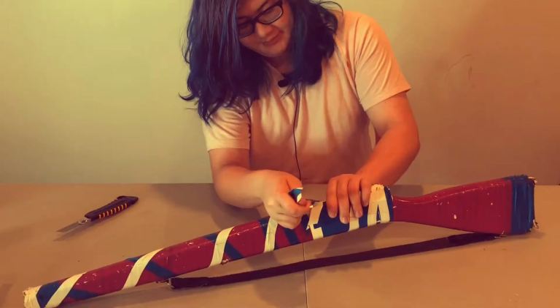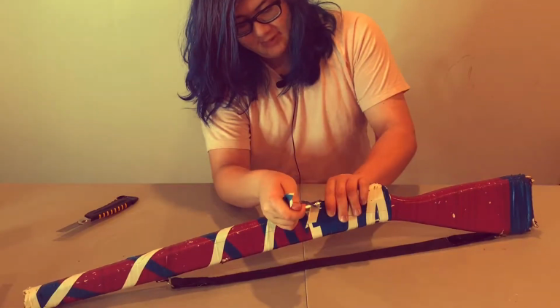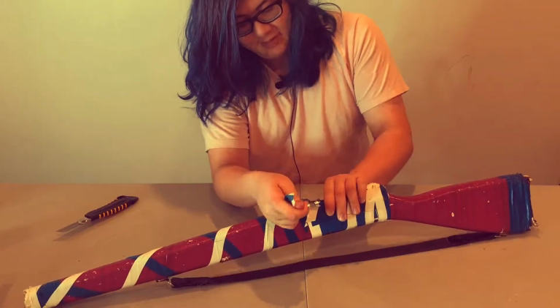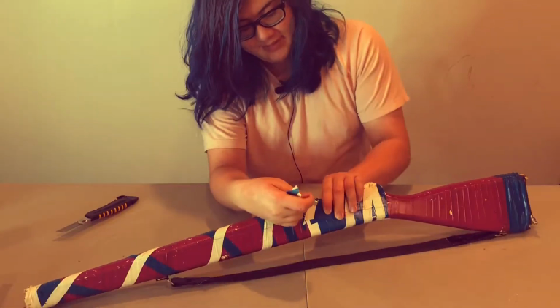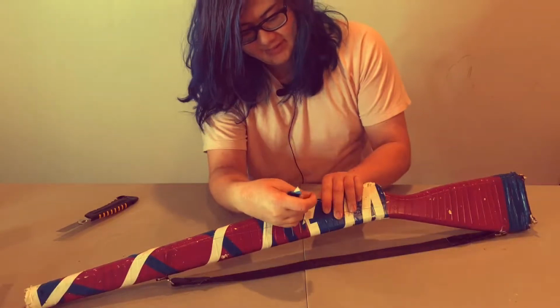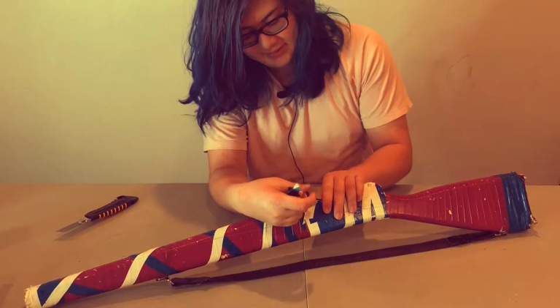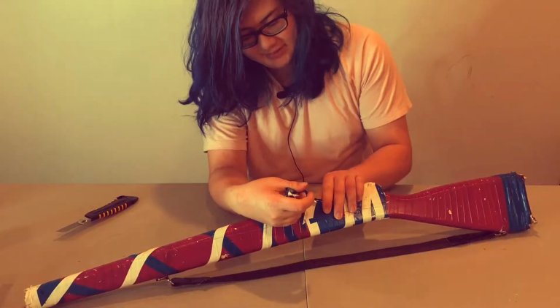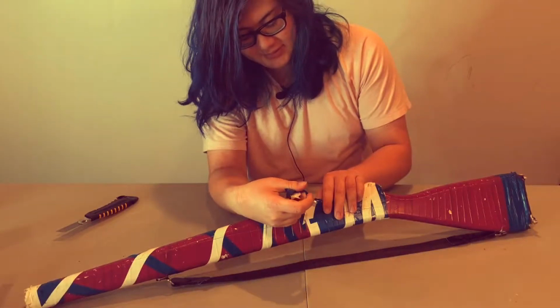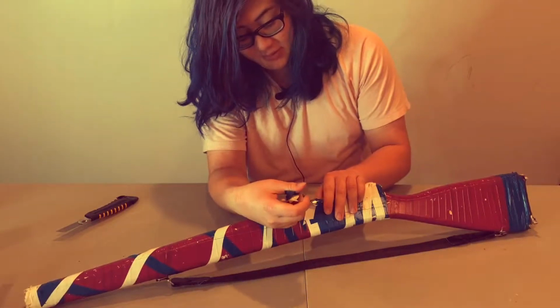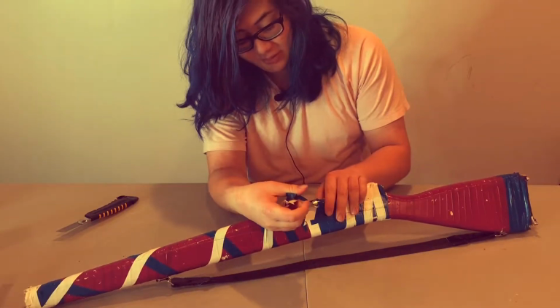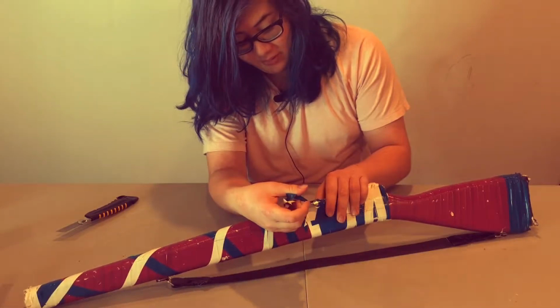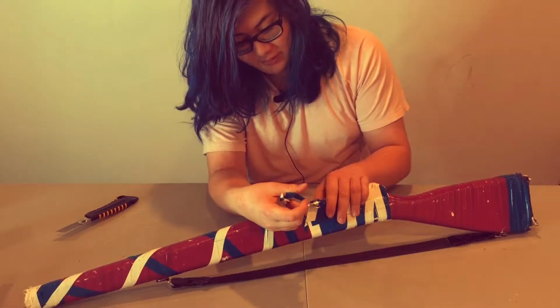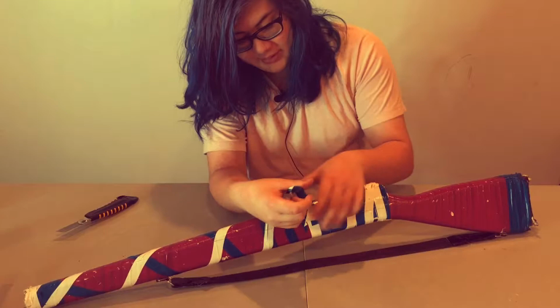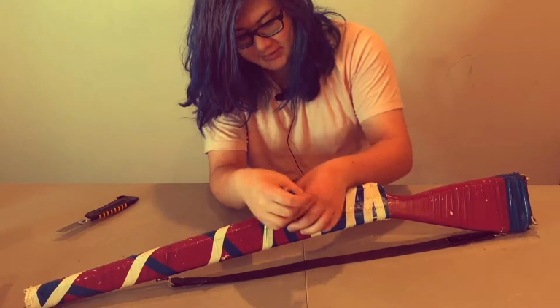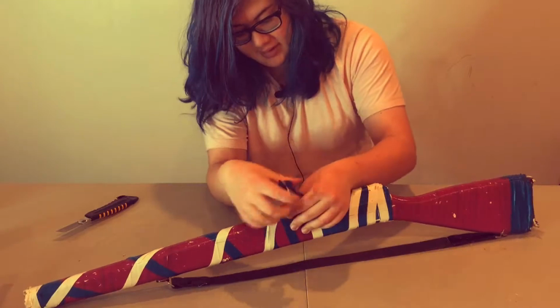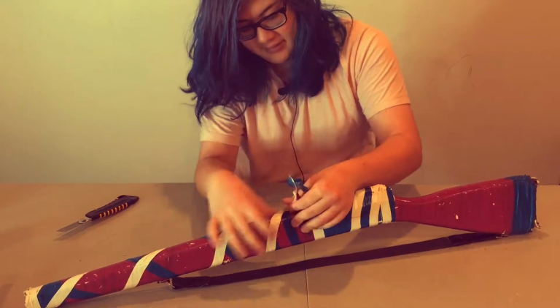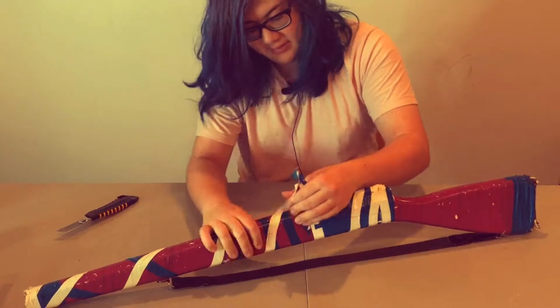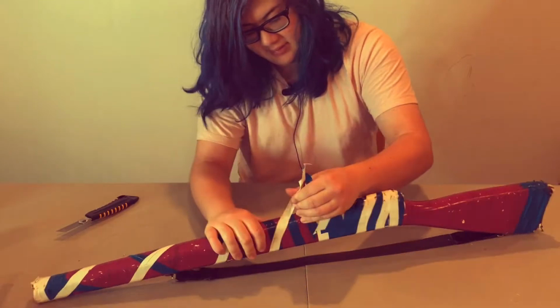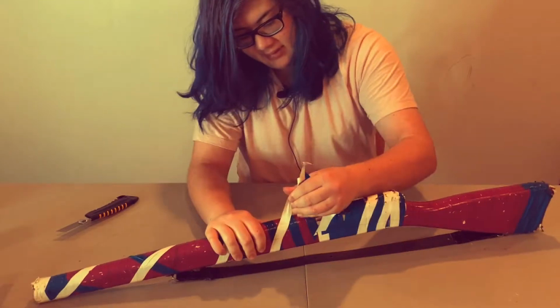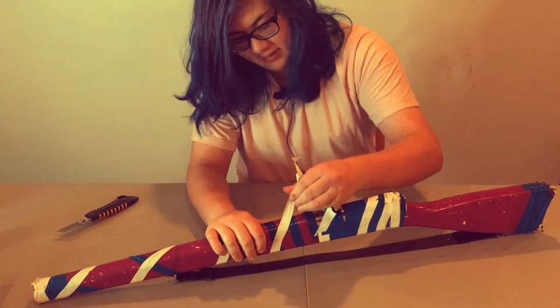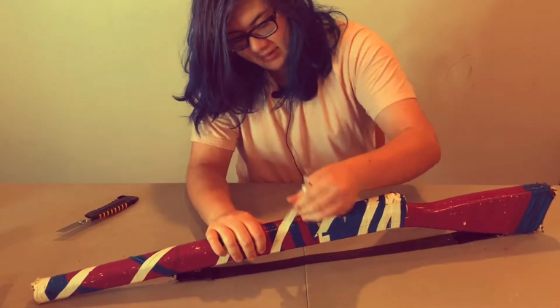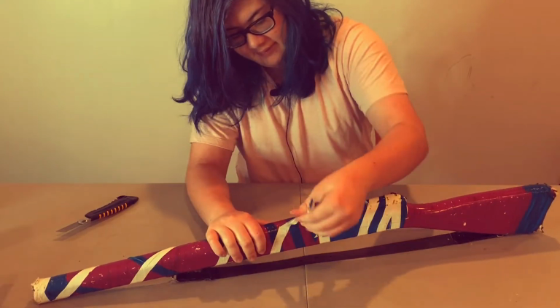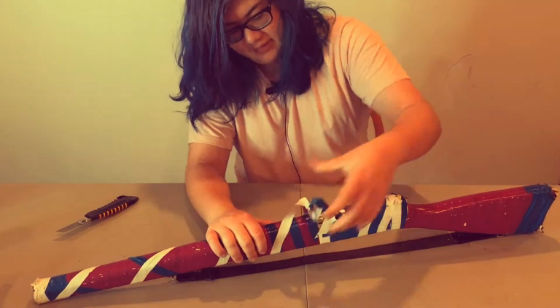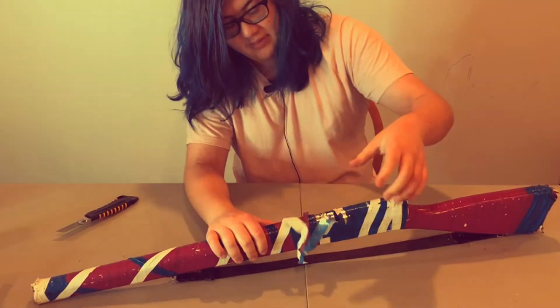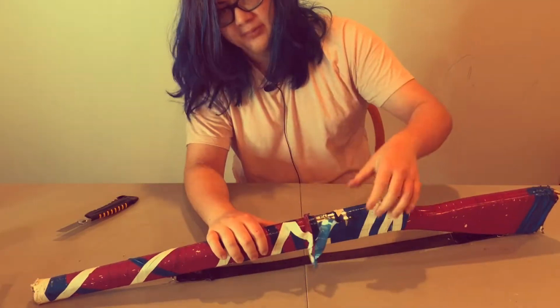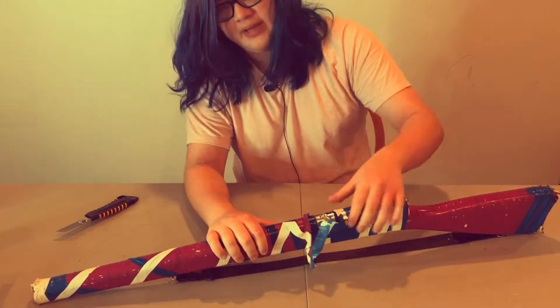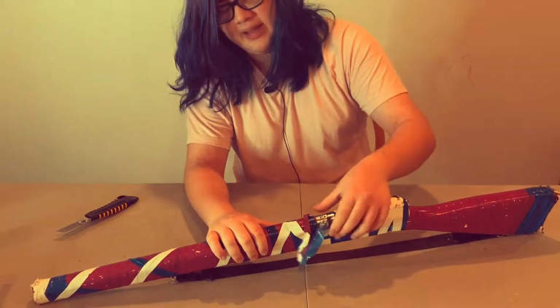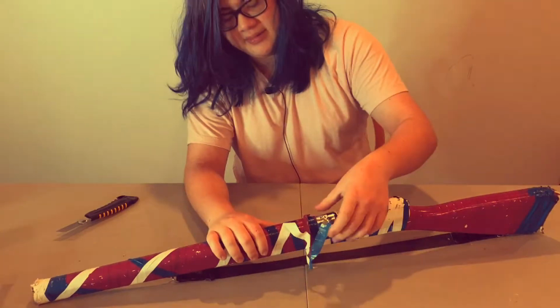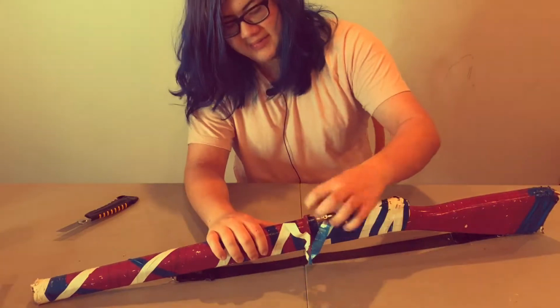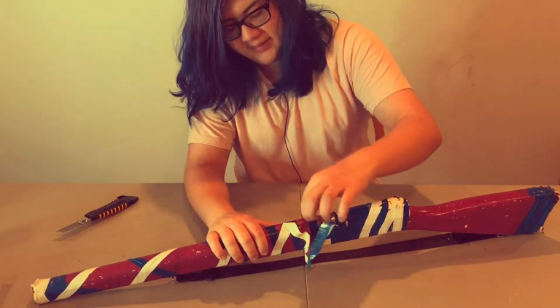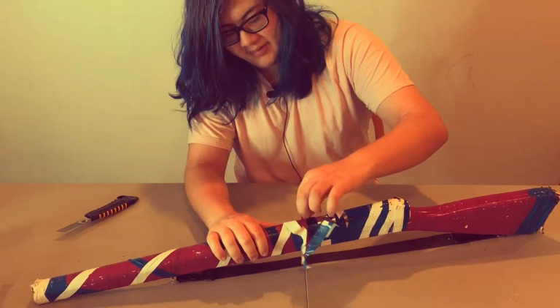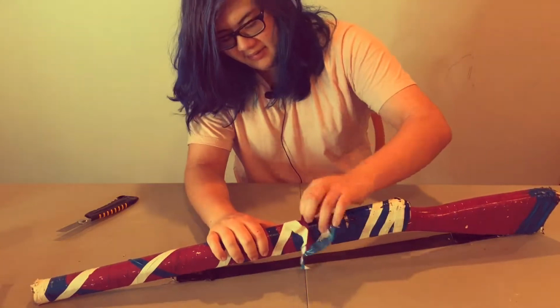I'm gonna wrap it in so much tape. I literally have like three layers of tape on here.